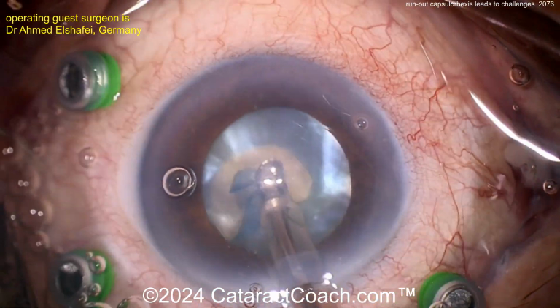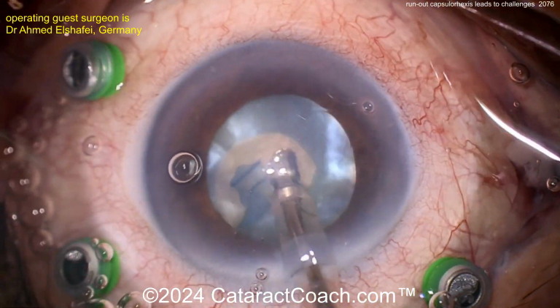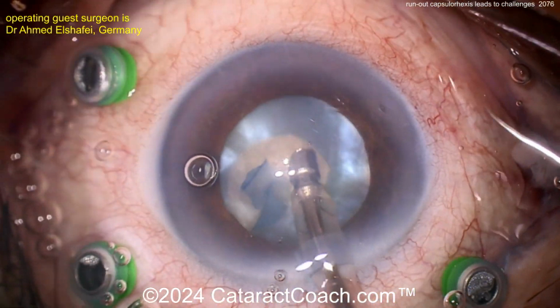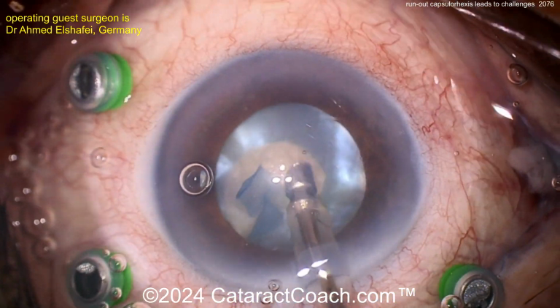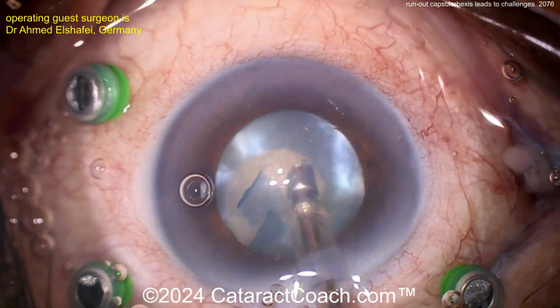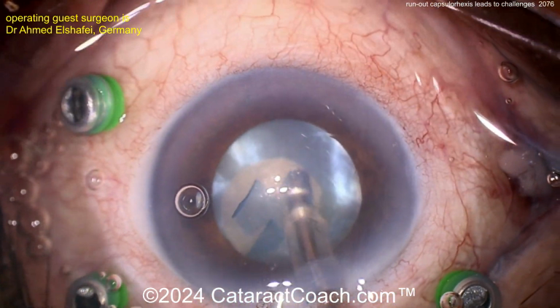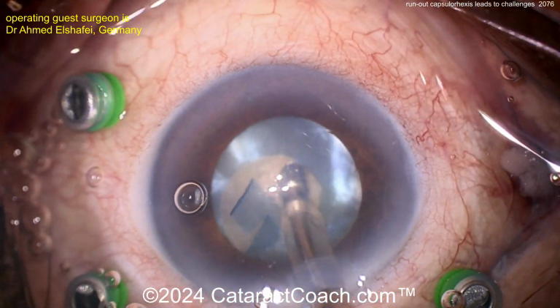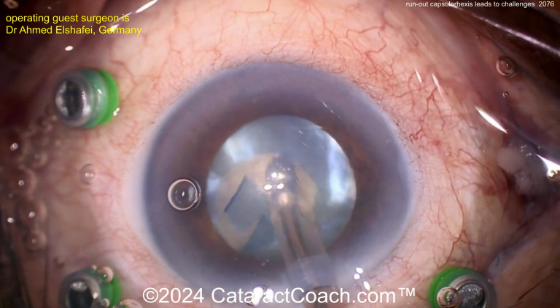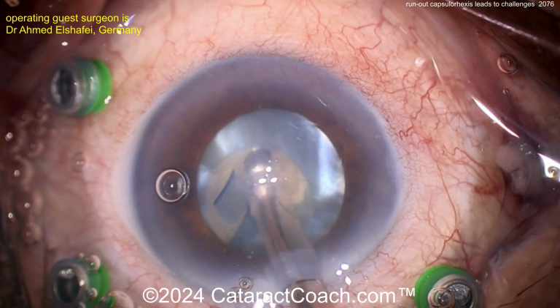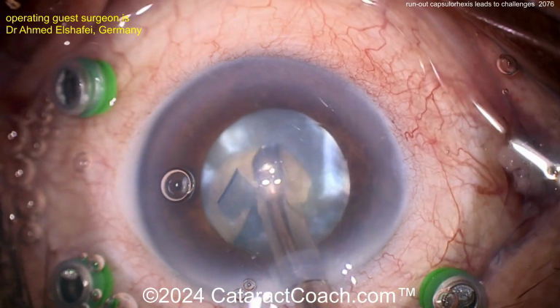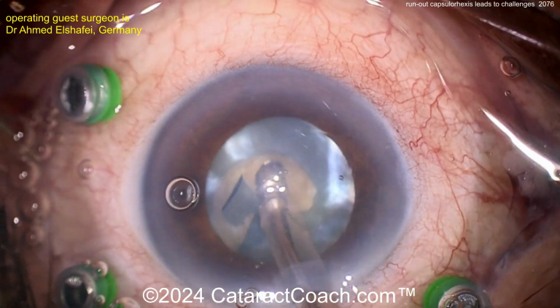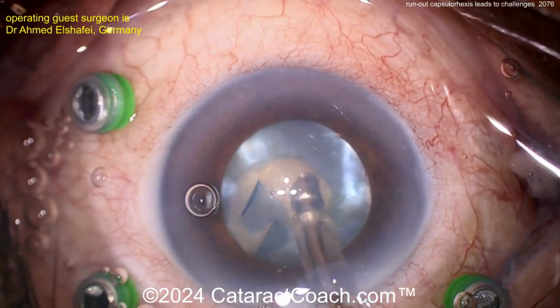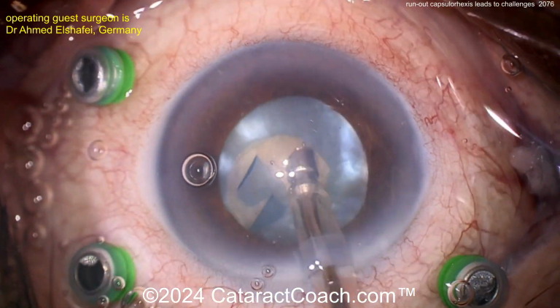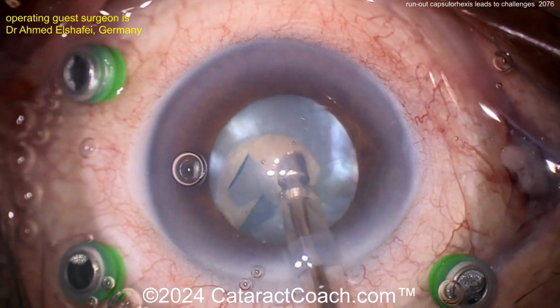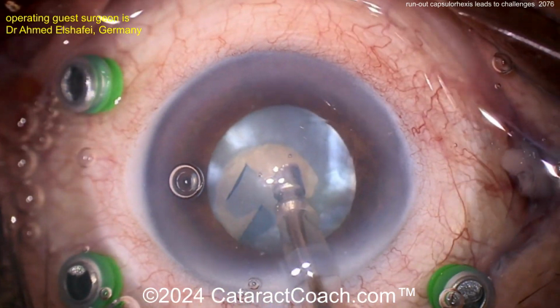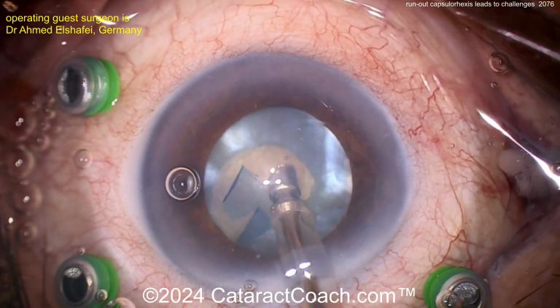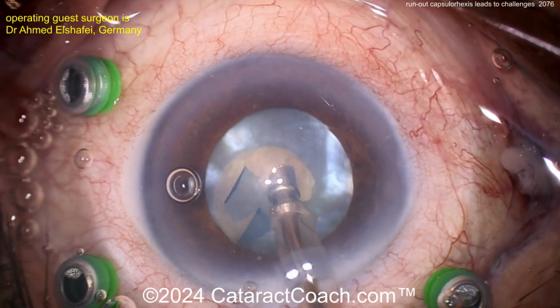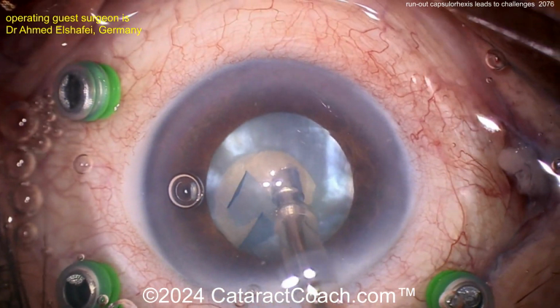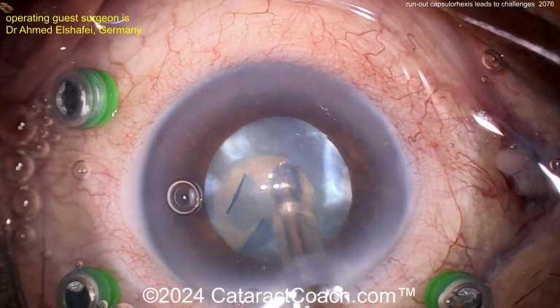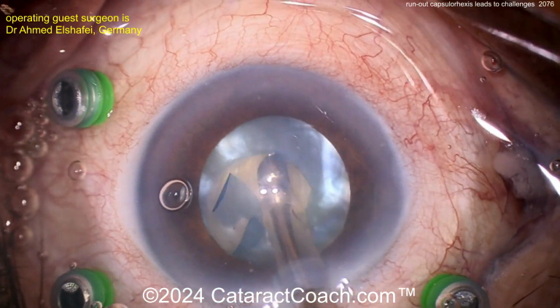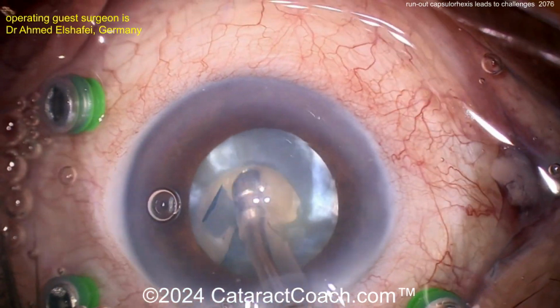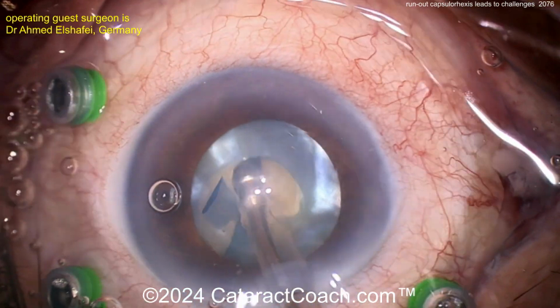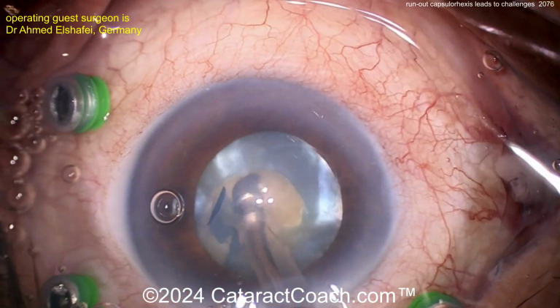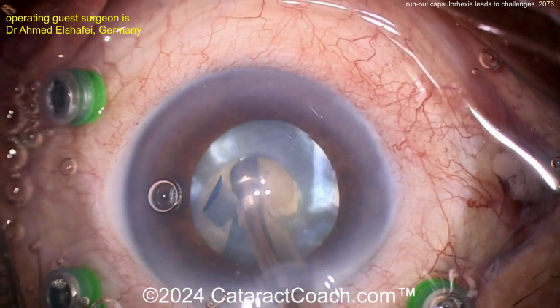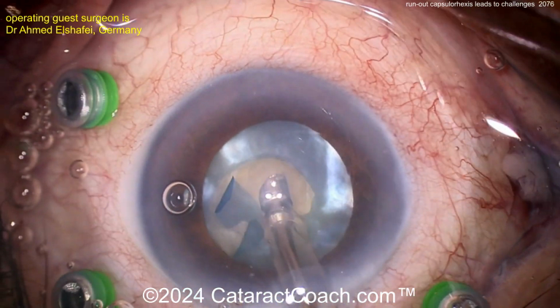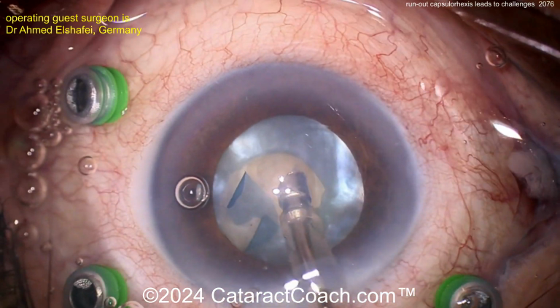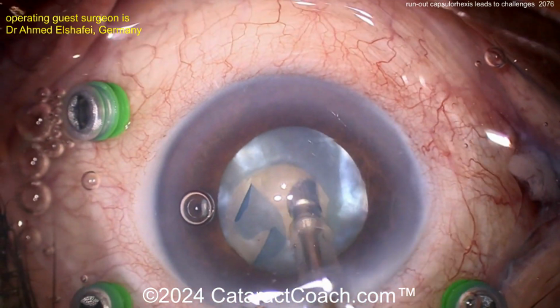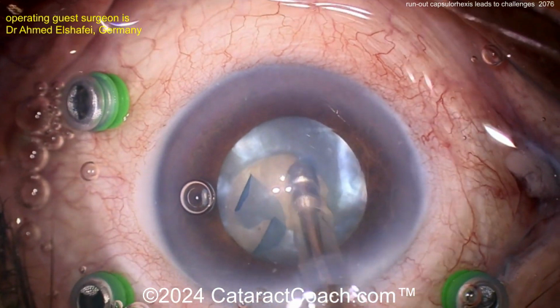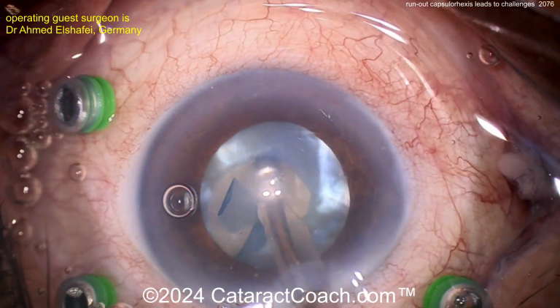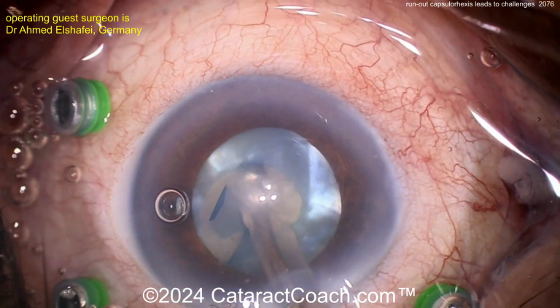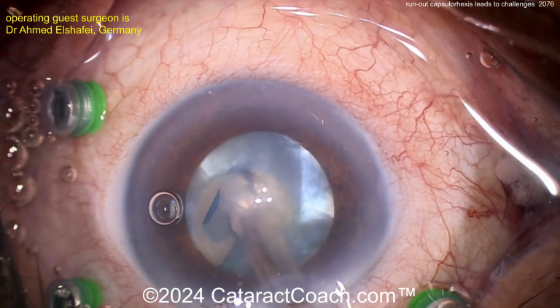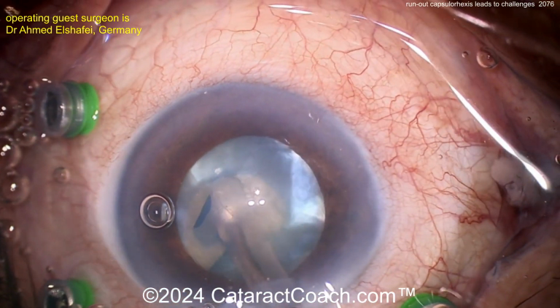Now the phaco probe is going in — that's a reasonable idea to decompress and get out some more of that intumescent lens fluid.